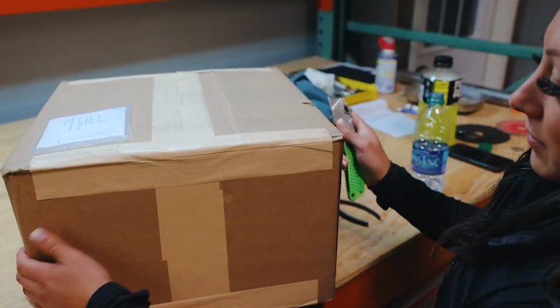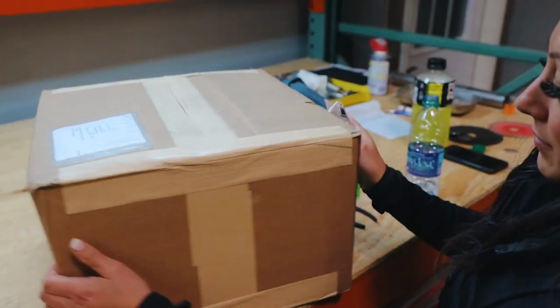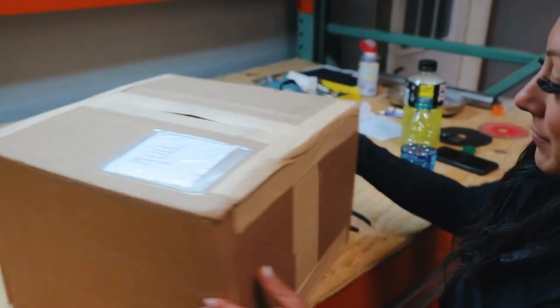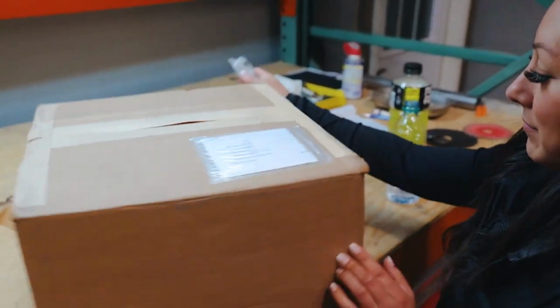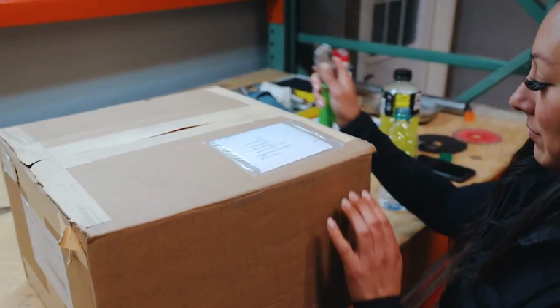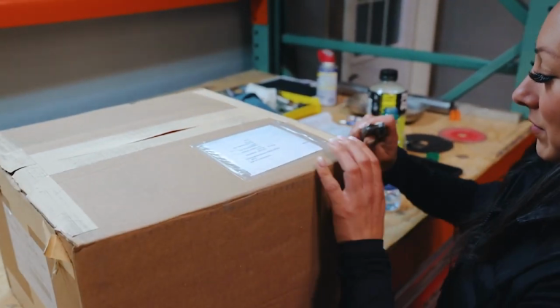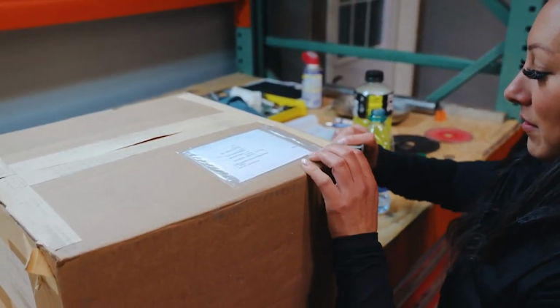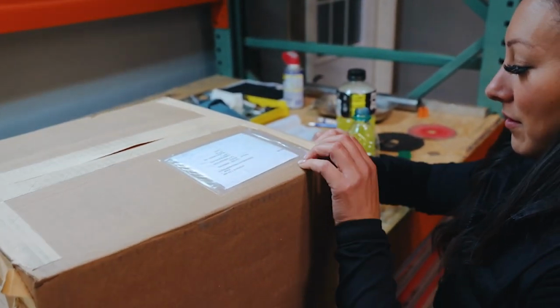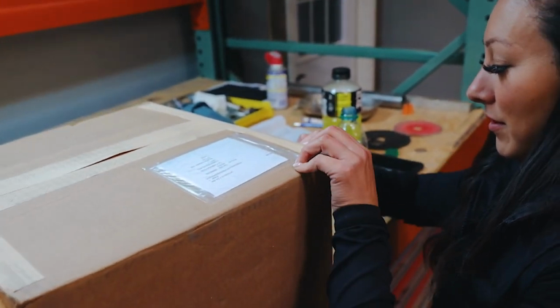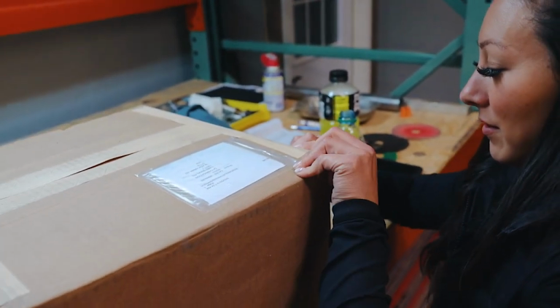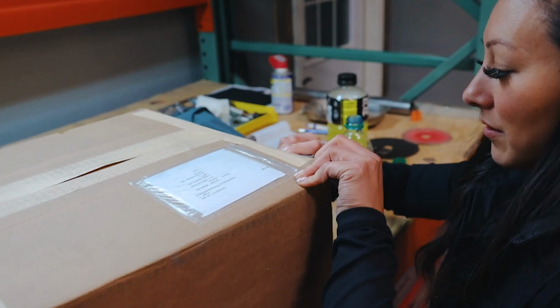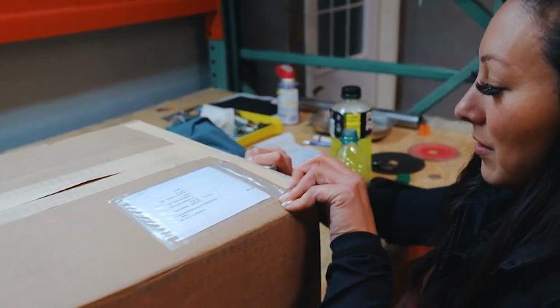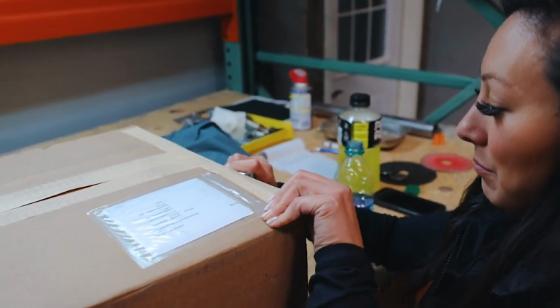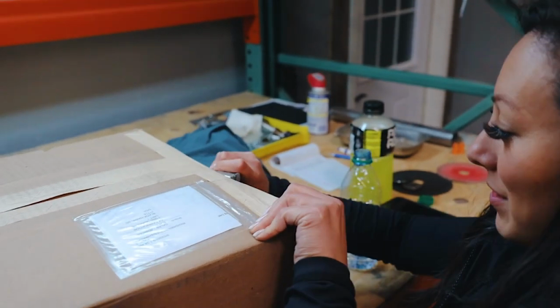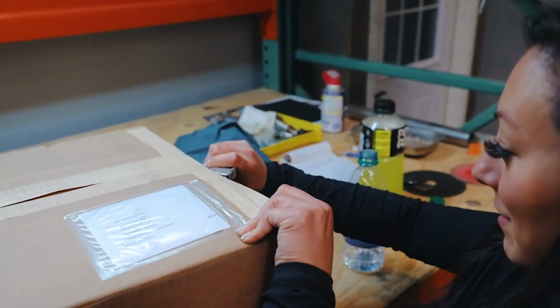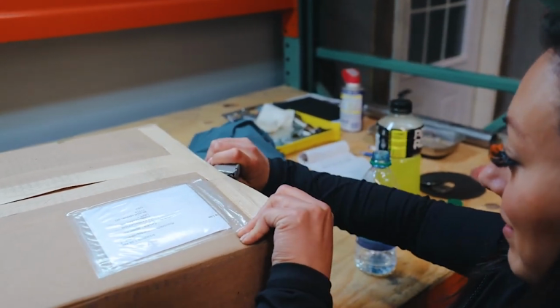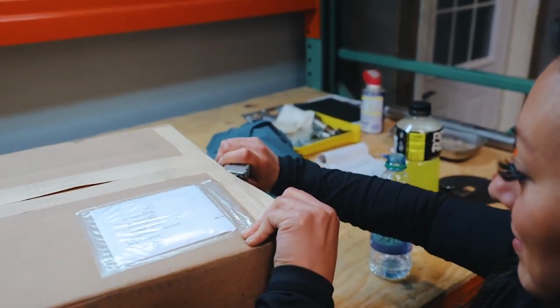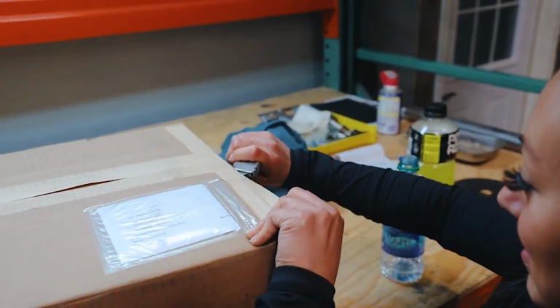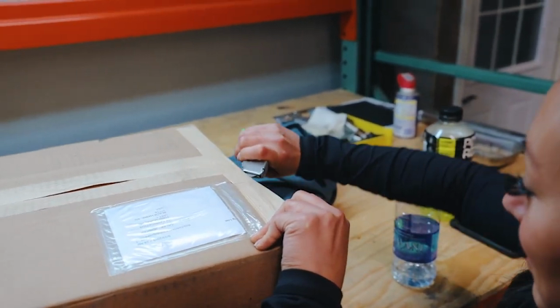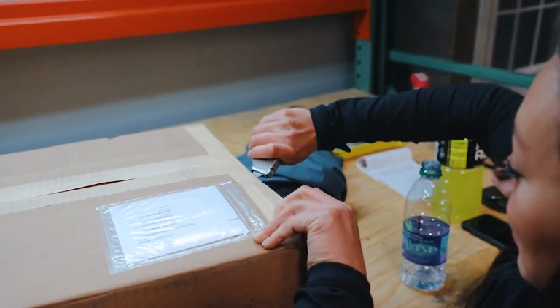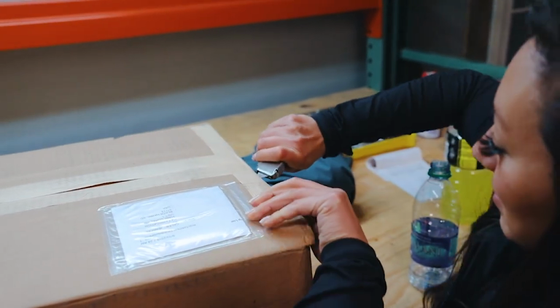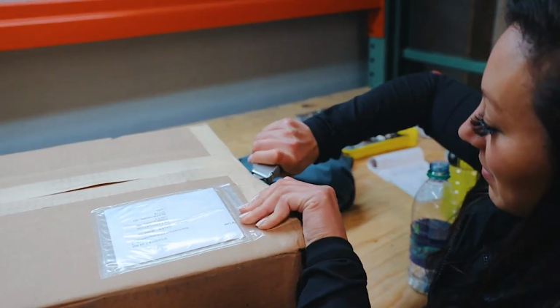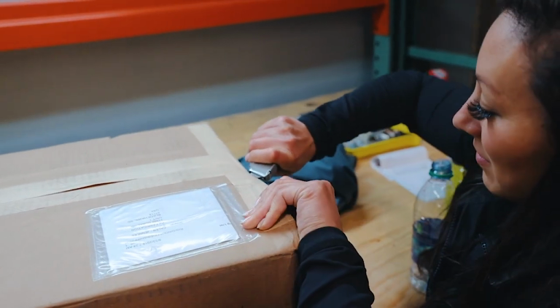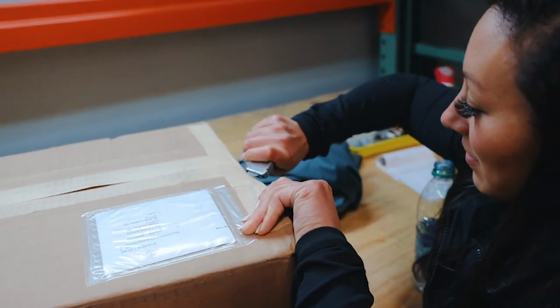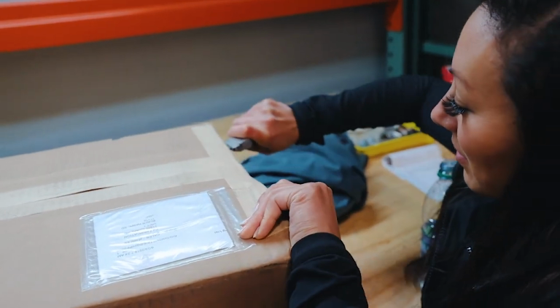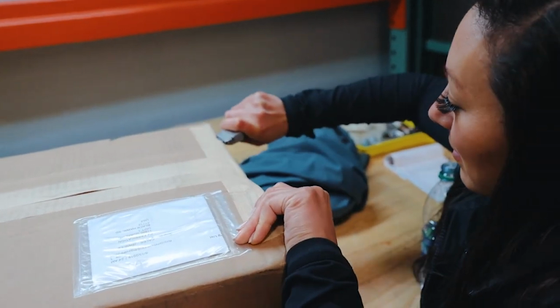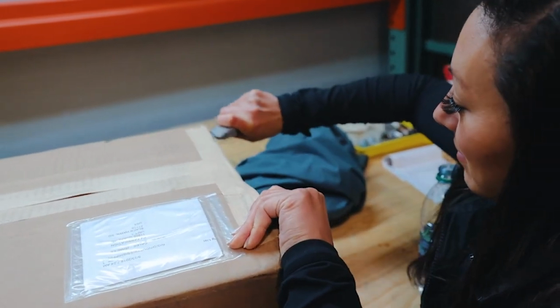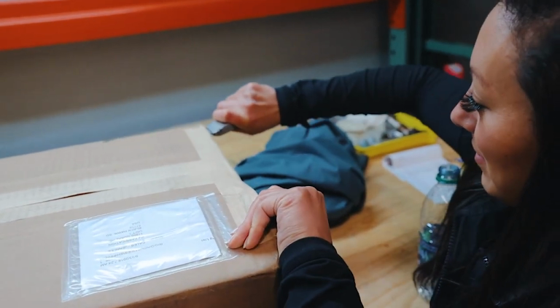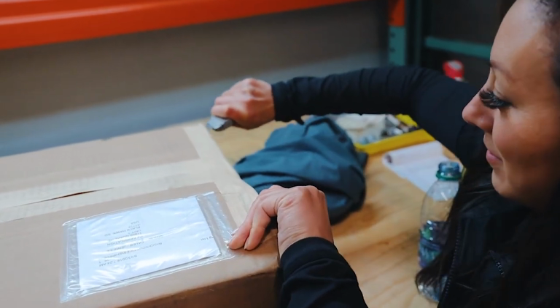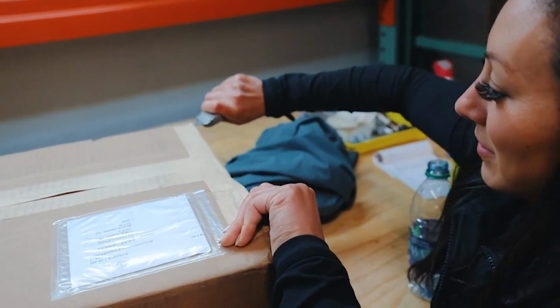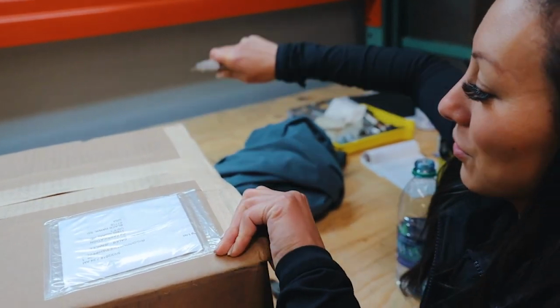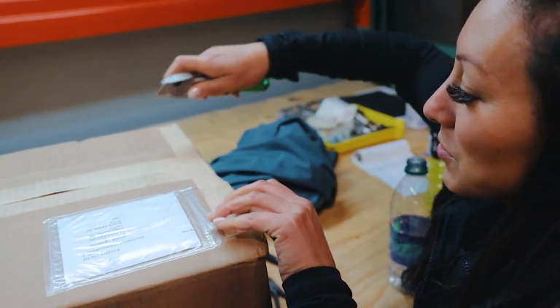What do you have there? A box of lights, I think. That's awesome.